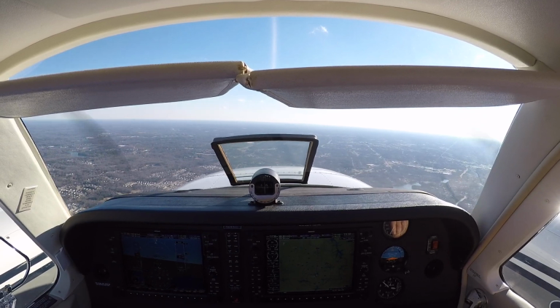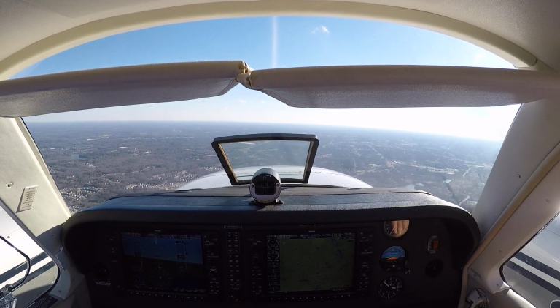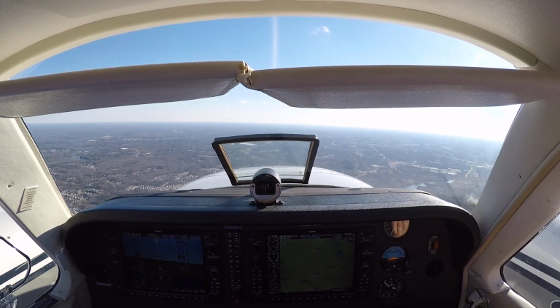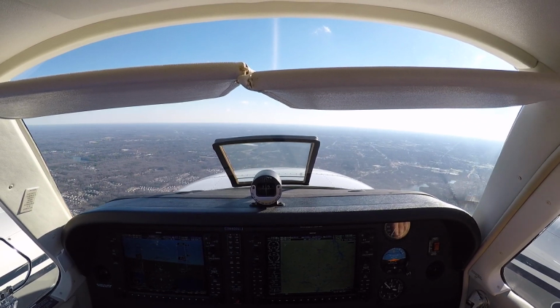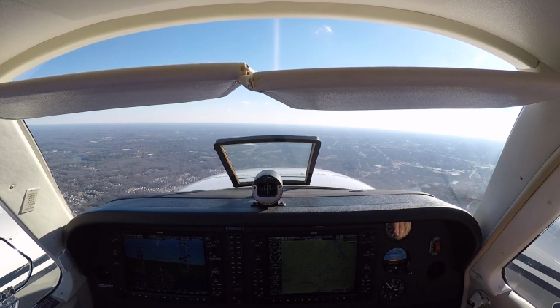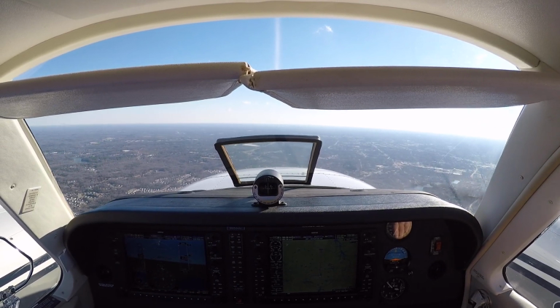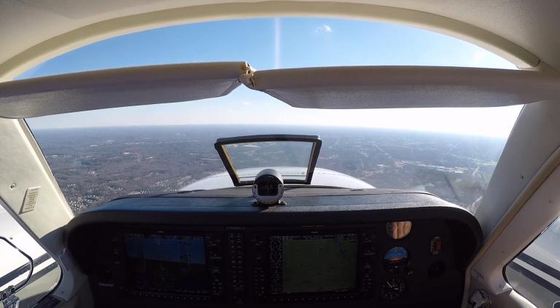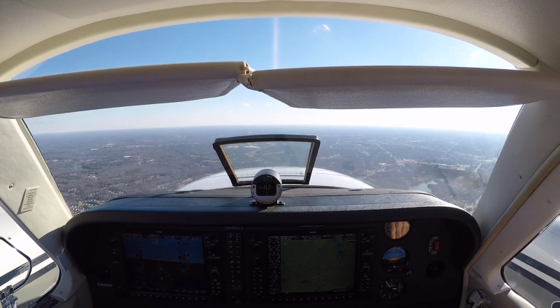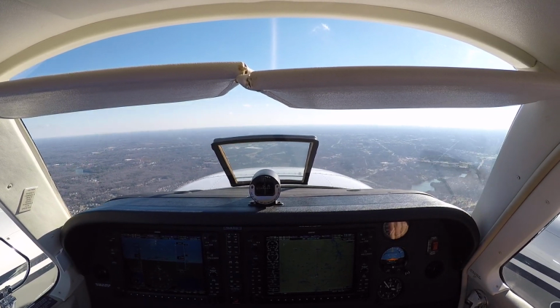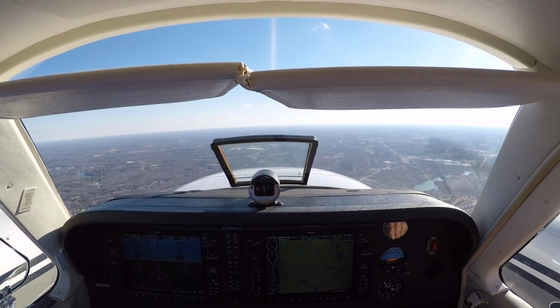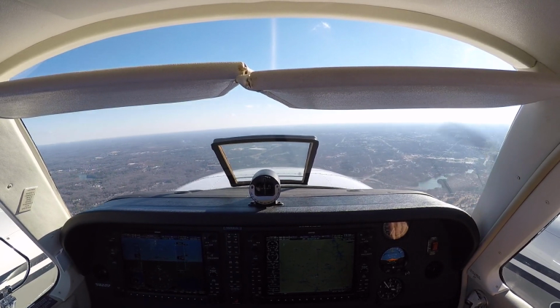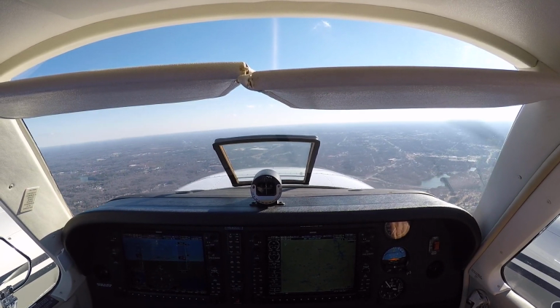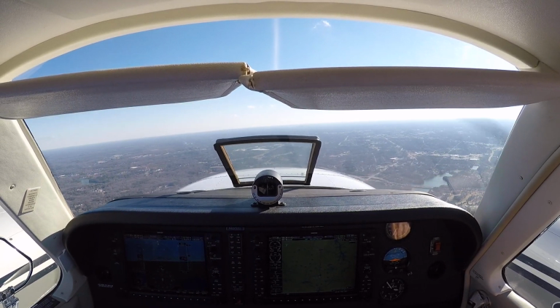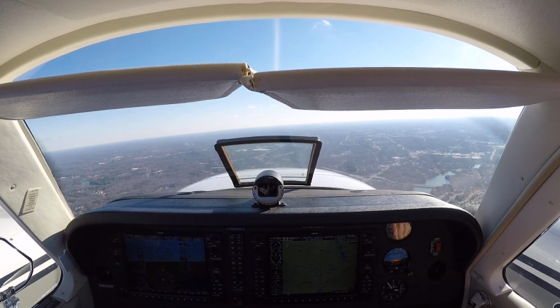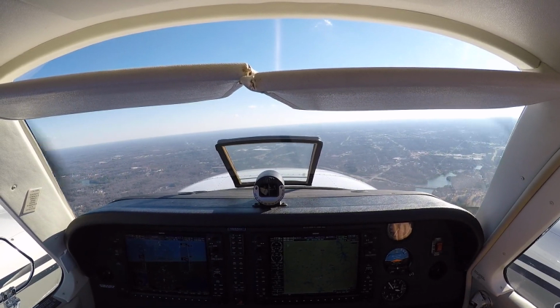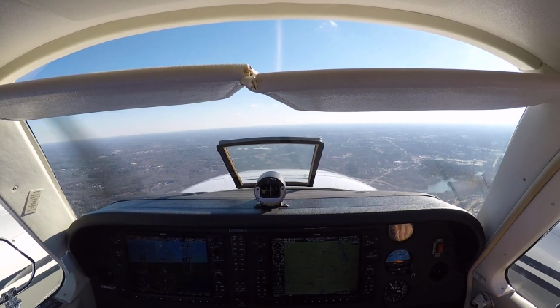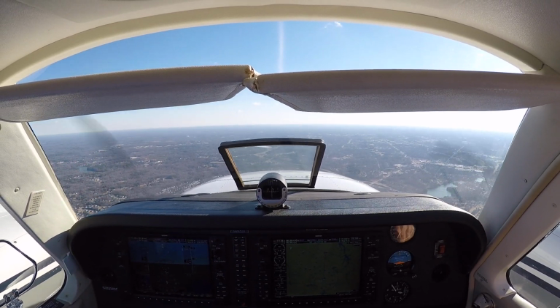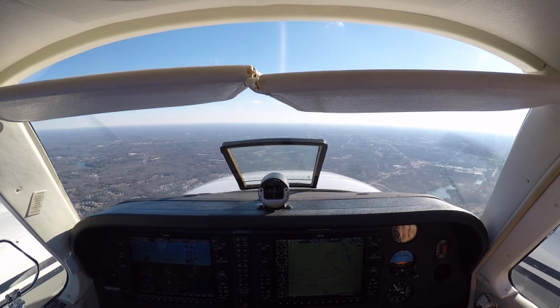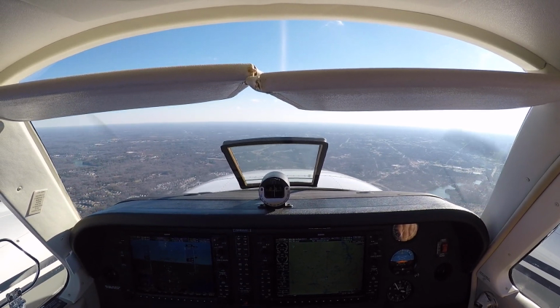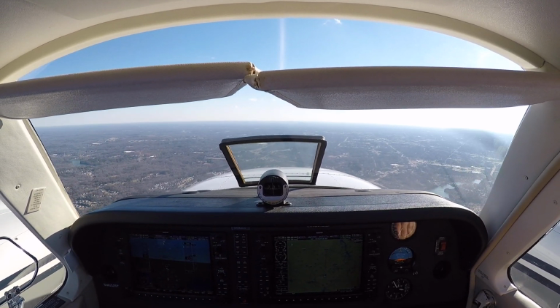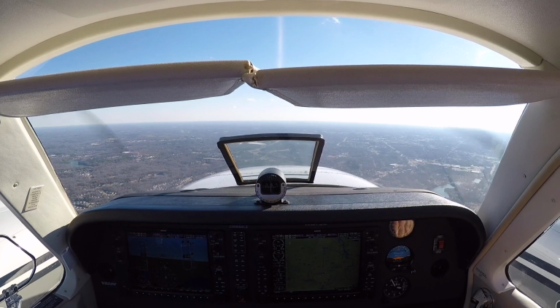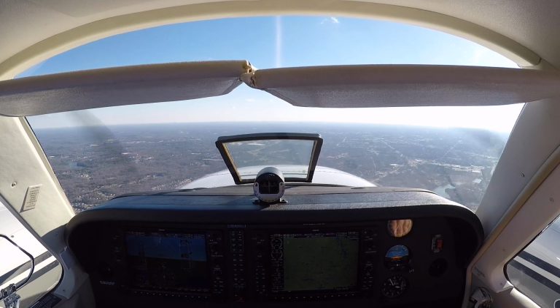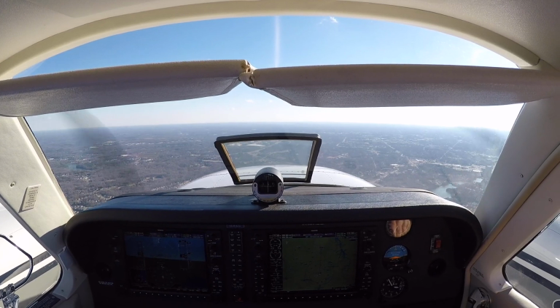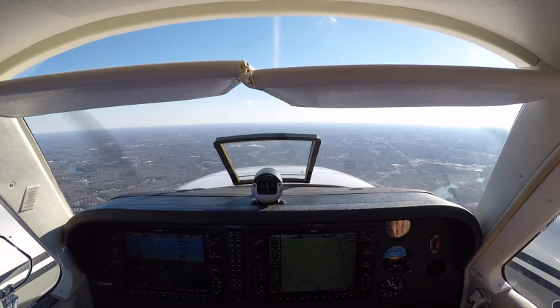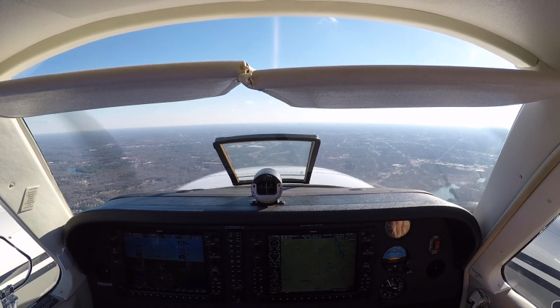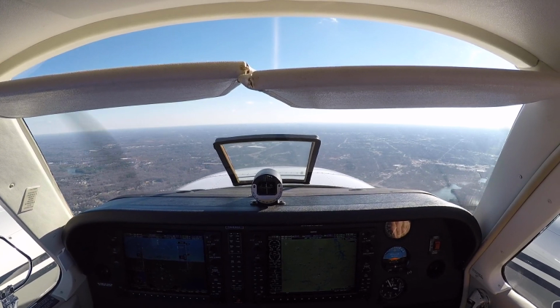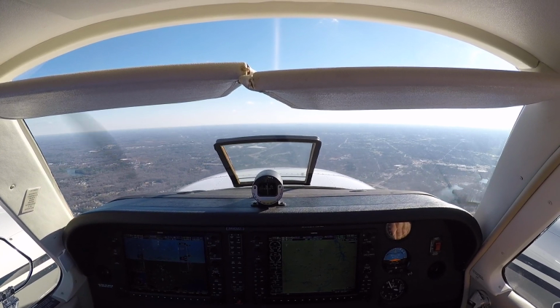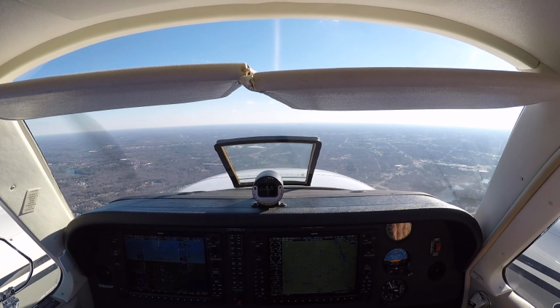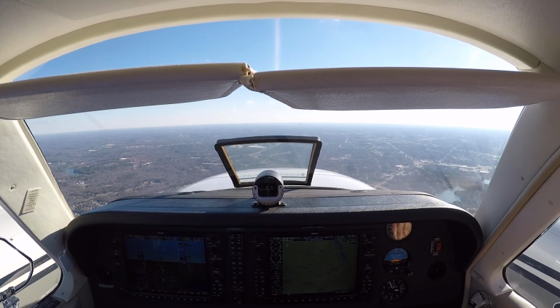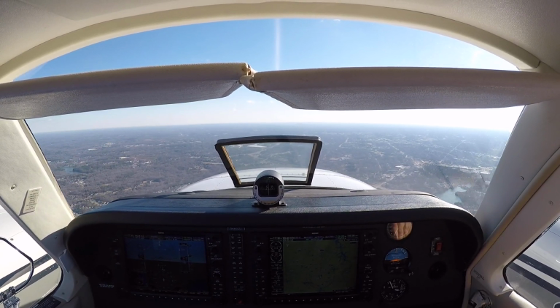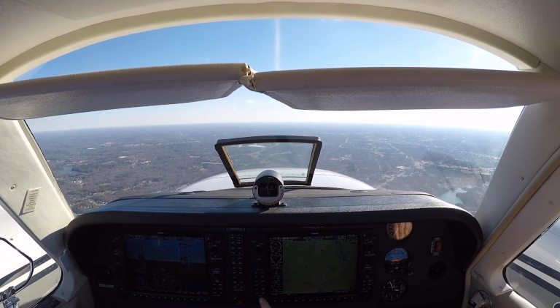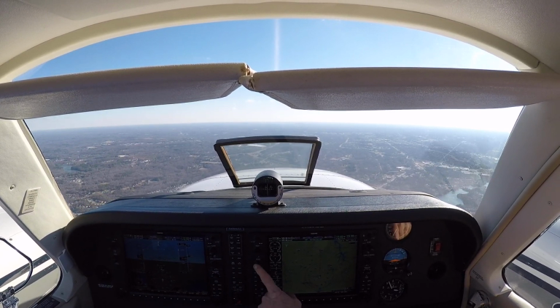There's two to go. I'm going to start stepping you down for Statesville for Atlanta Center. Descend to maintain 7,000. Descend to maintain 7,000.